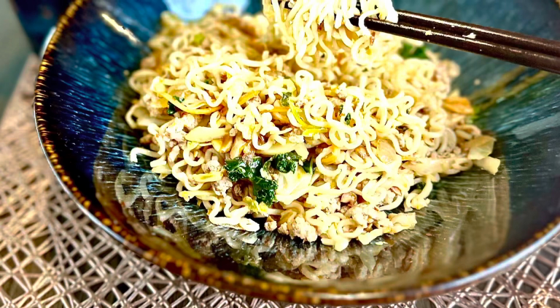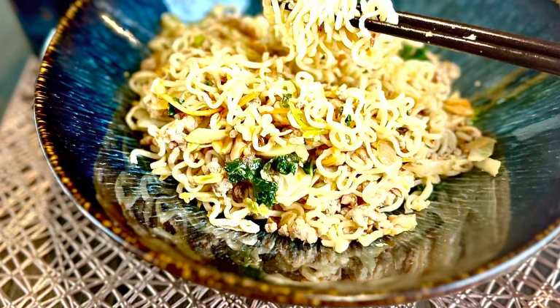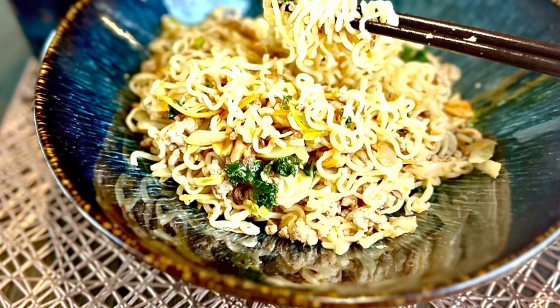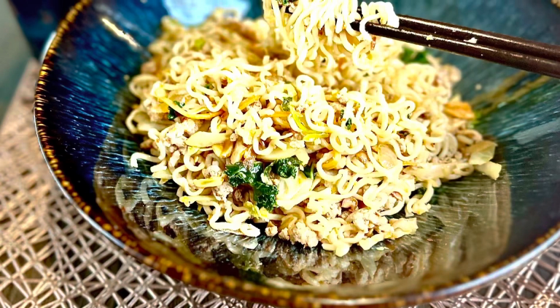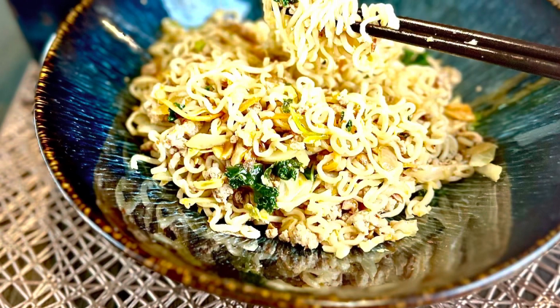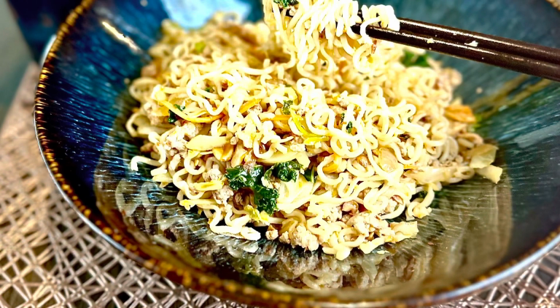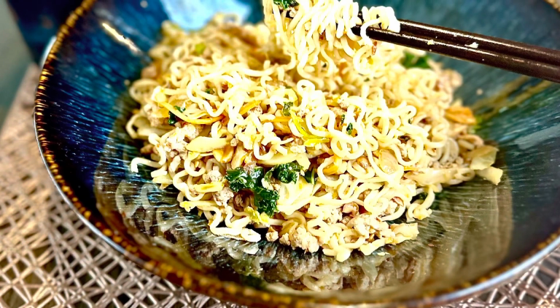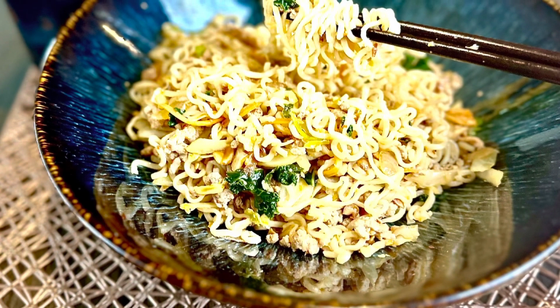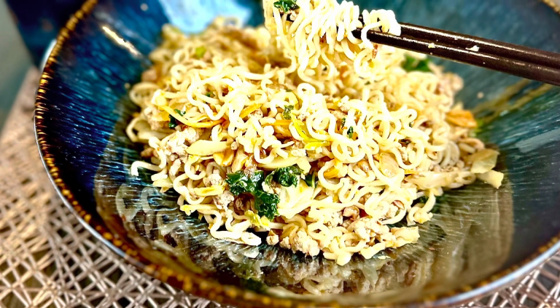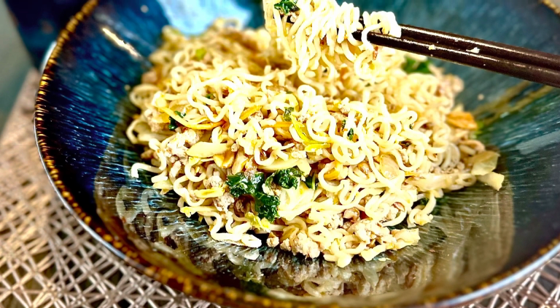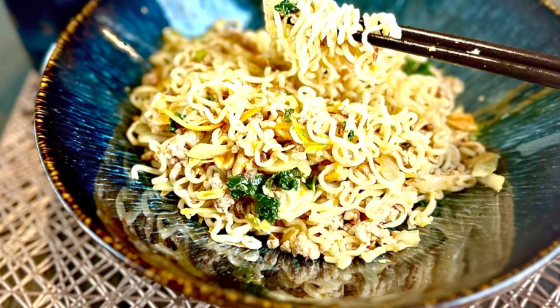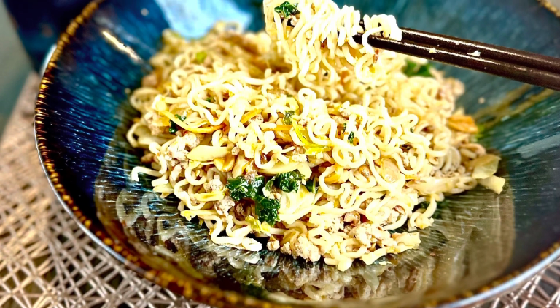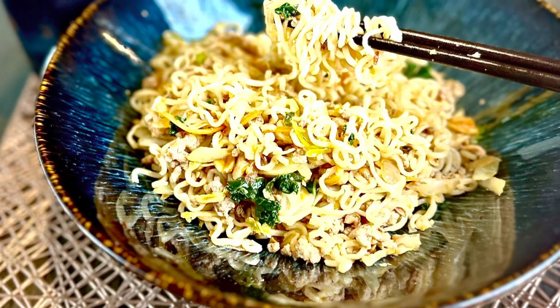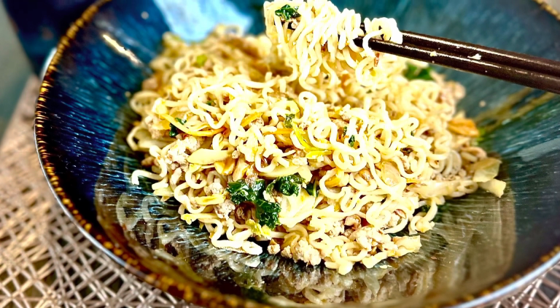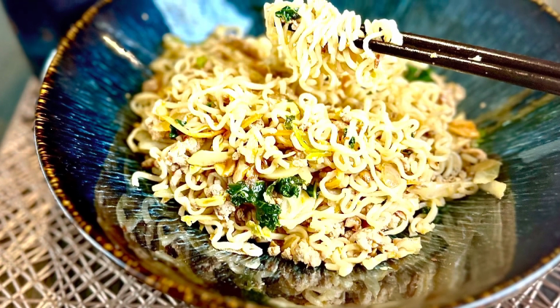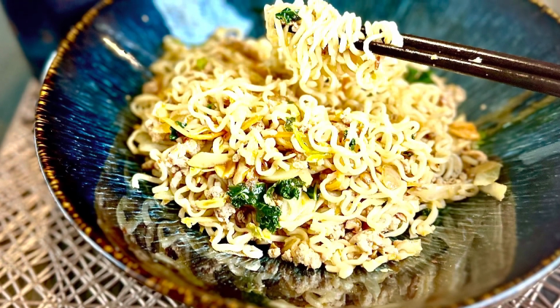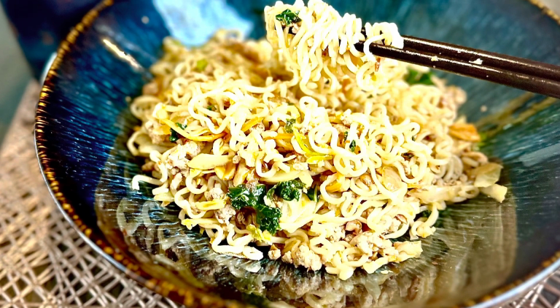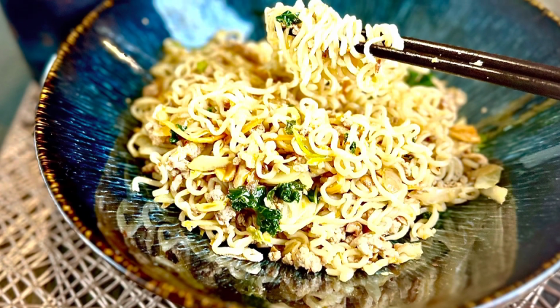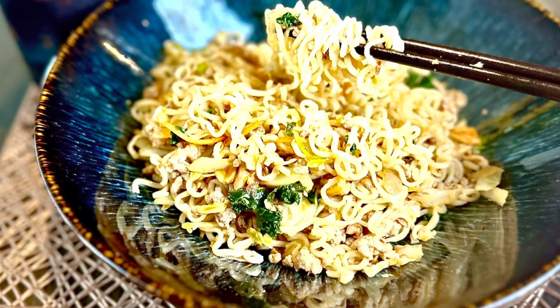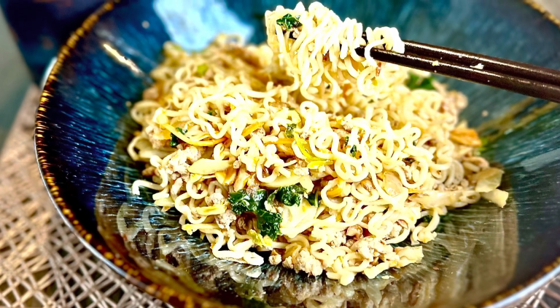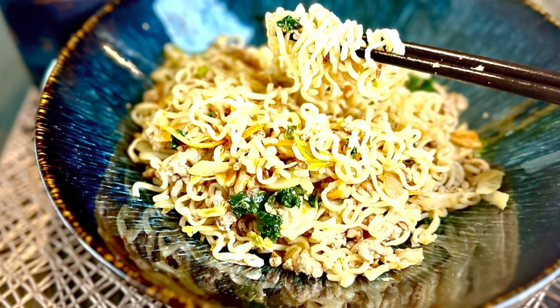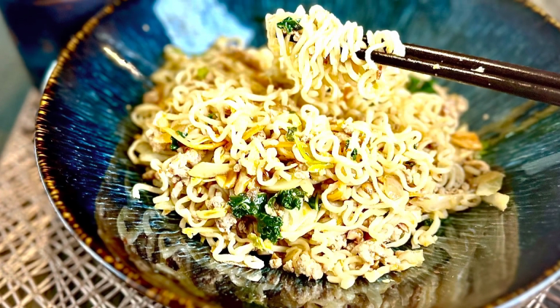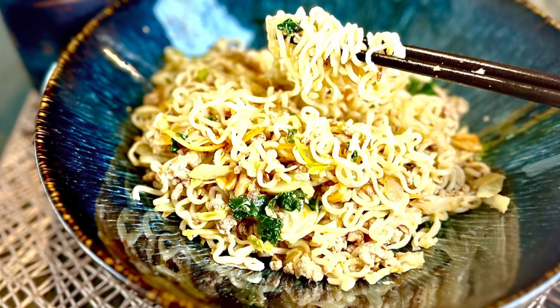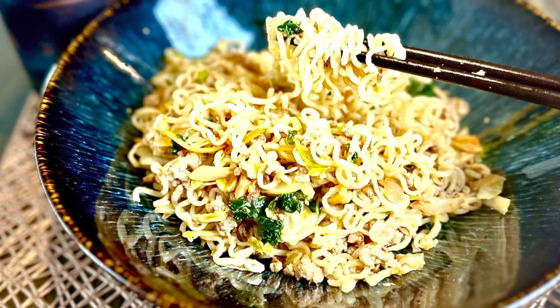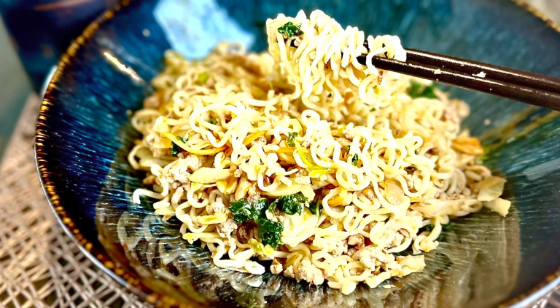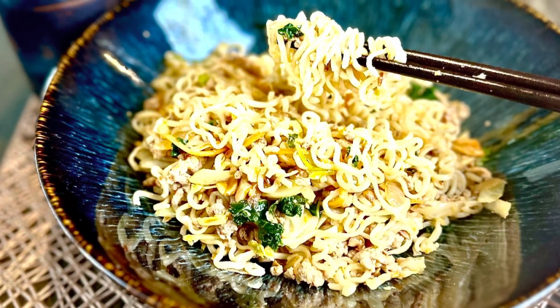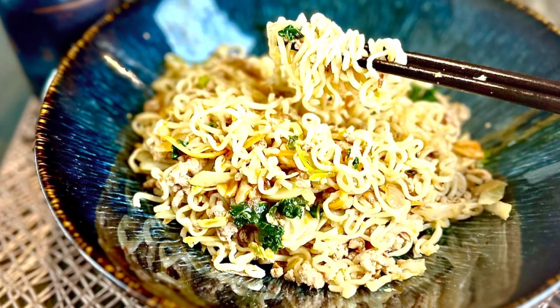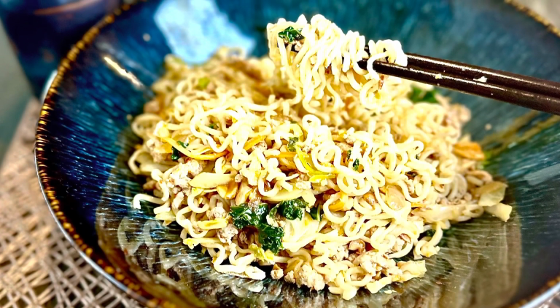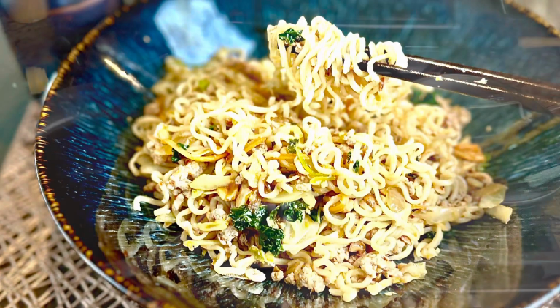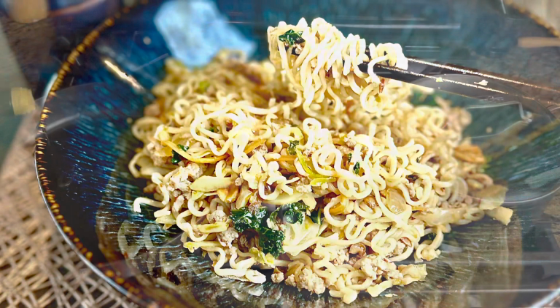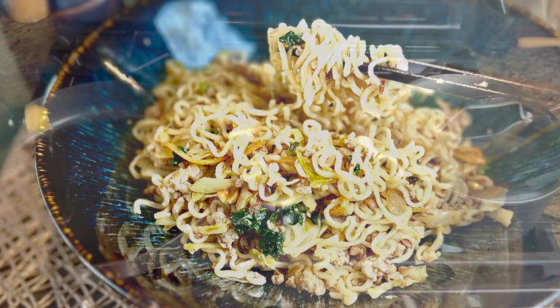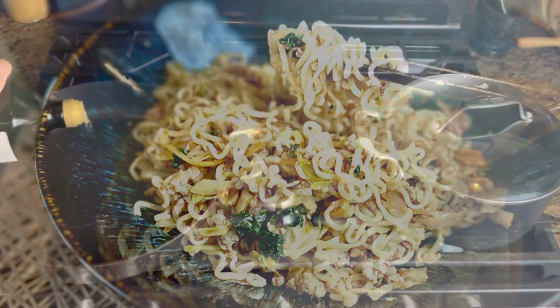Hey guys, you have to try my ramen noodle skillet dinner. This is so incredibly easy and delicious.